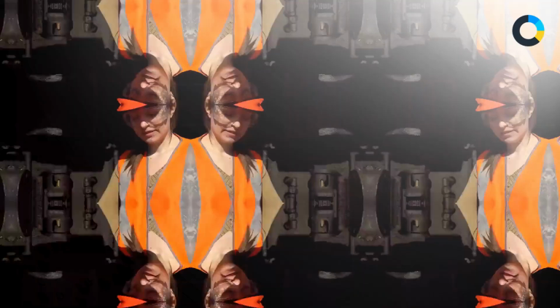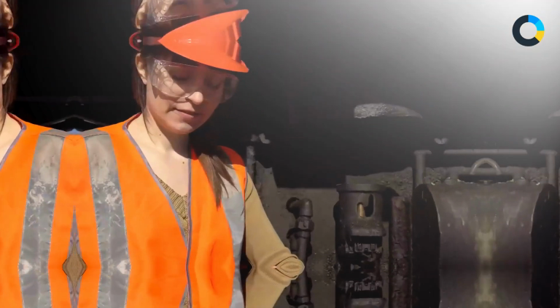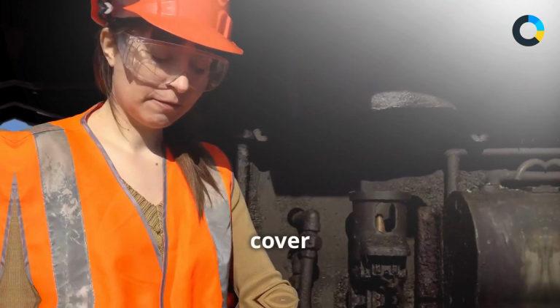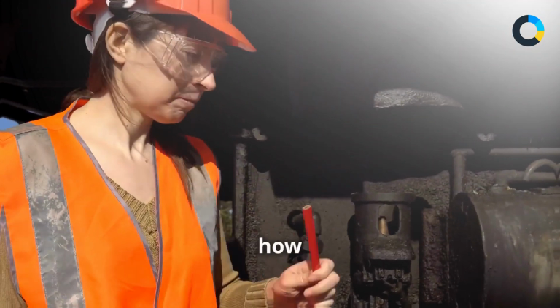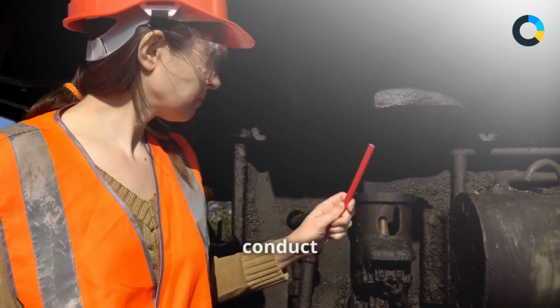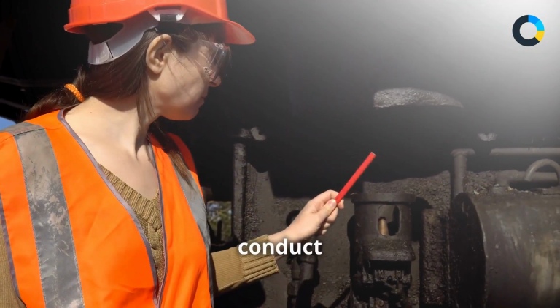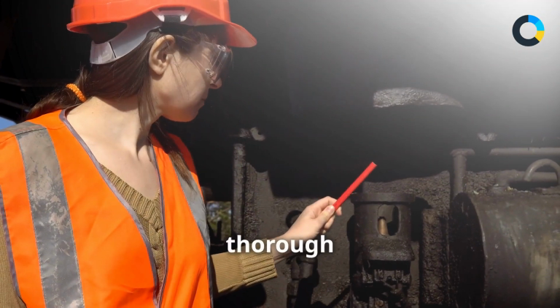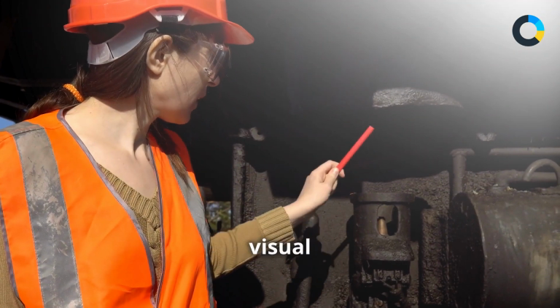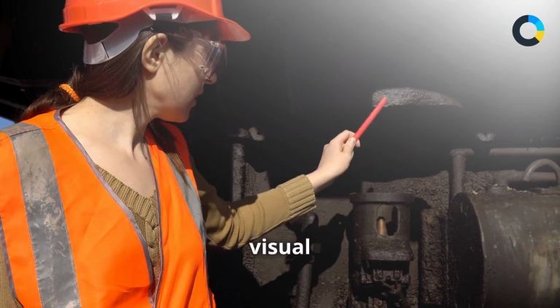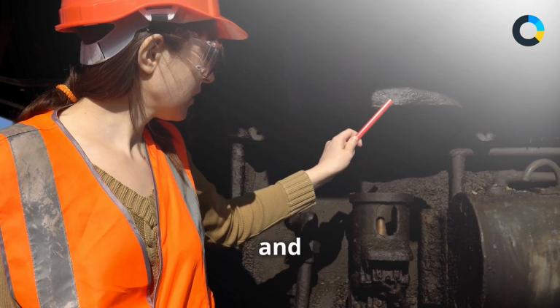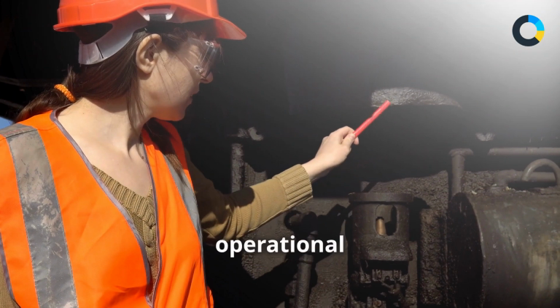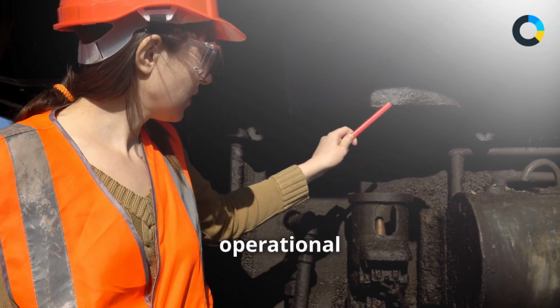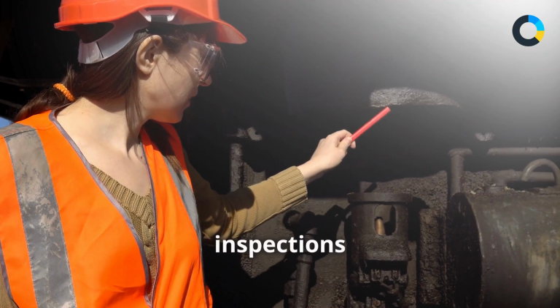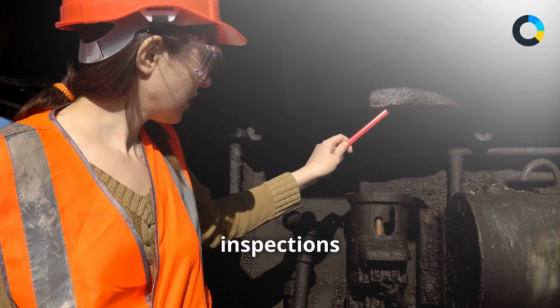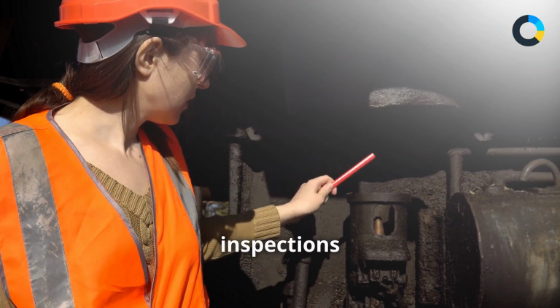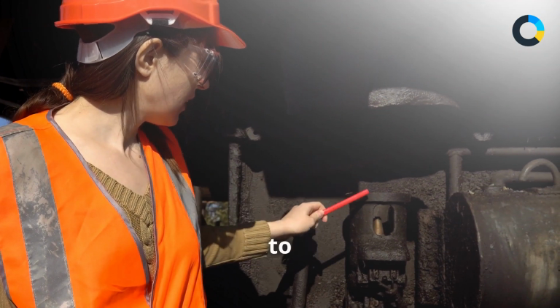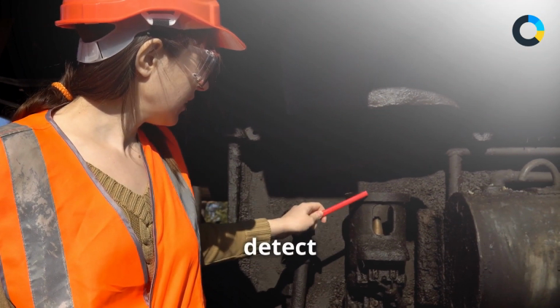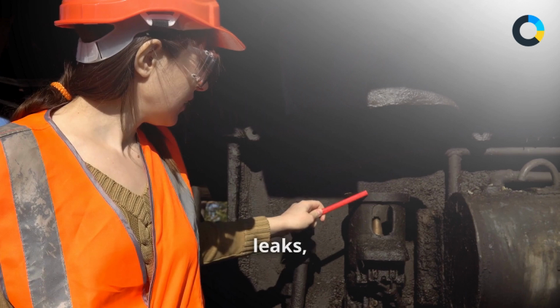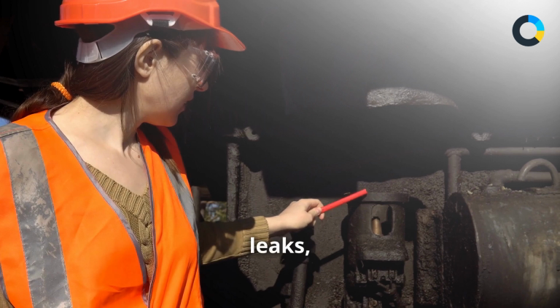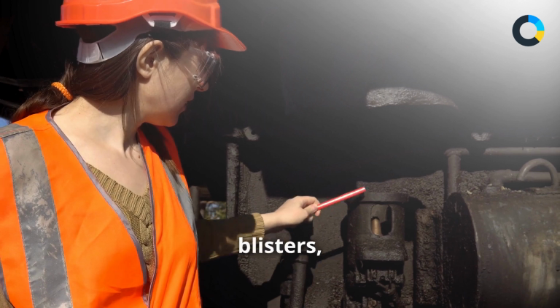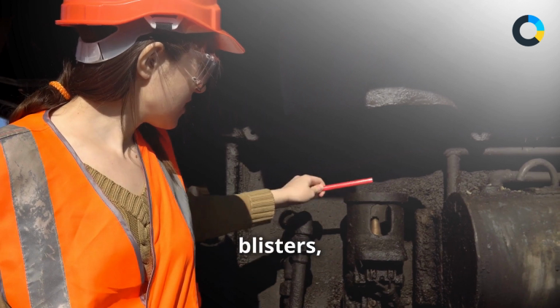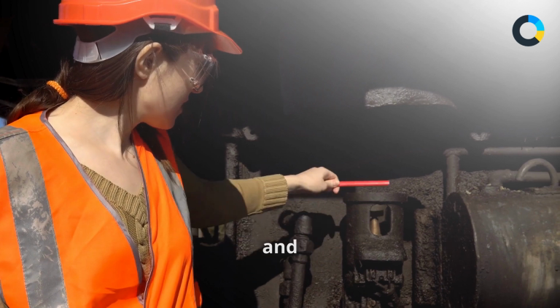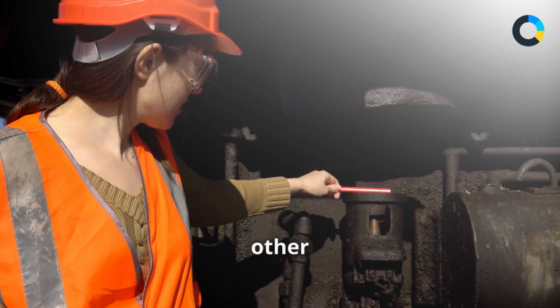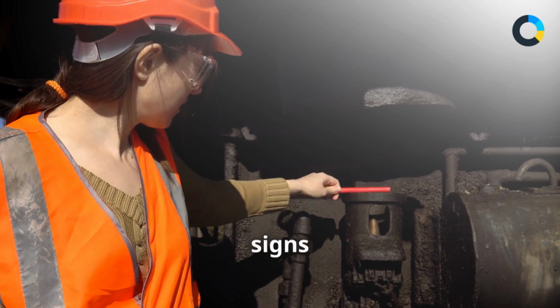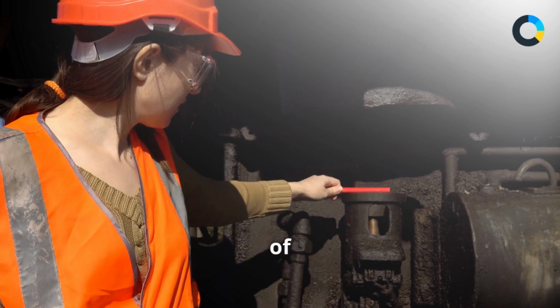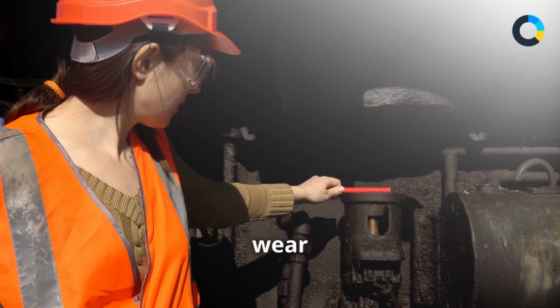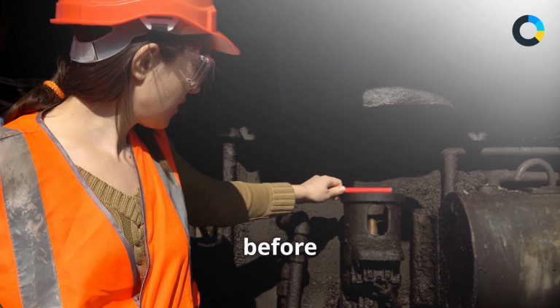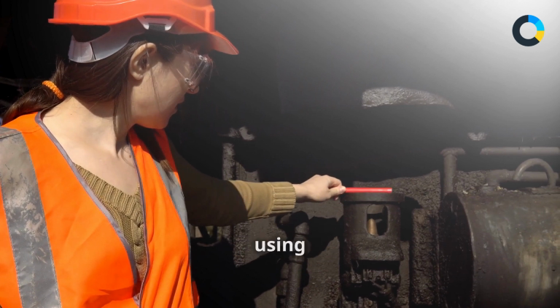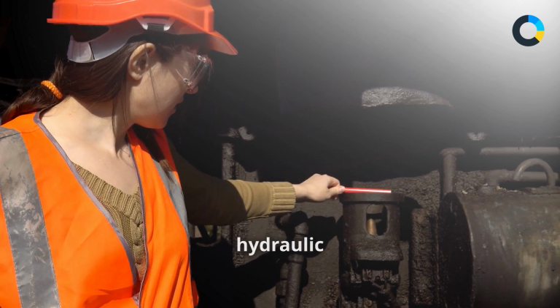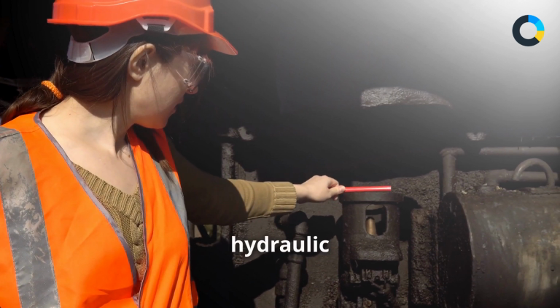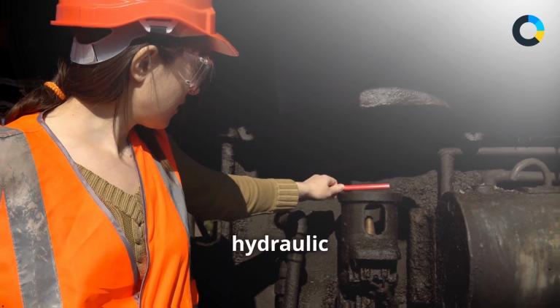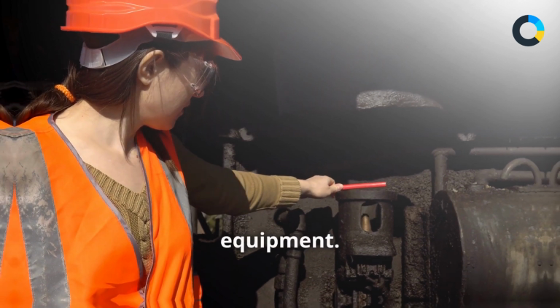We cover how to conduct thorough visual and operational inspections to detect leaks, blisters, and other signs of wear before using hydraulic equipment.